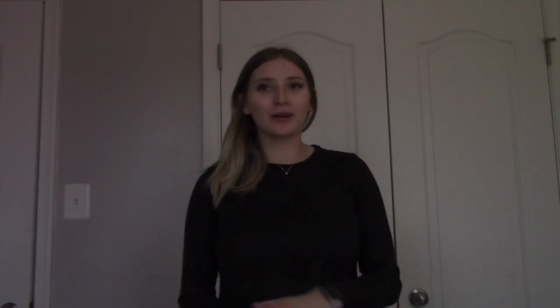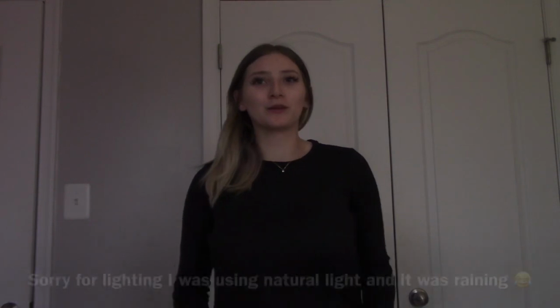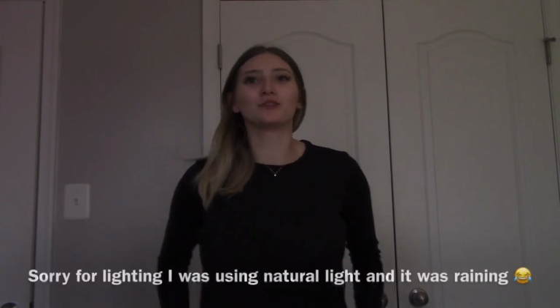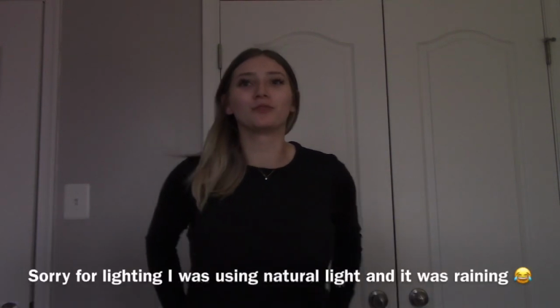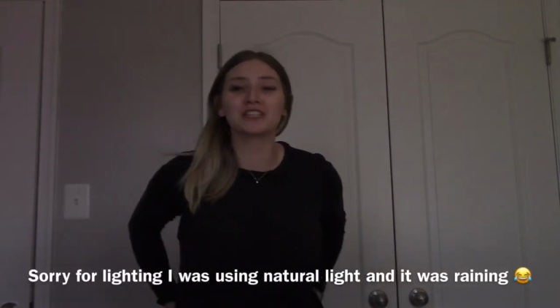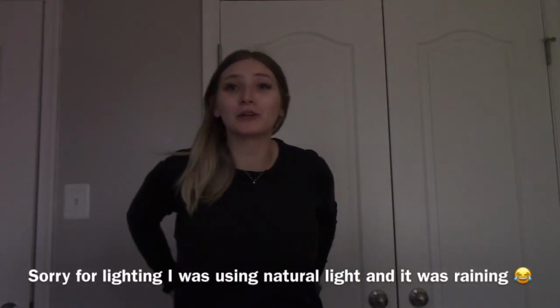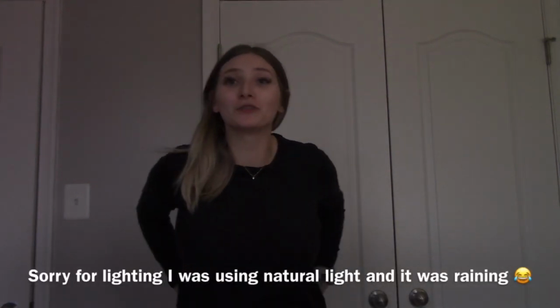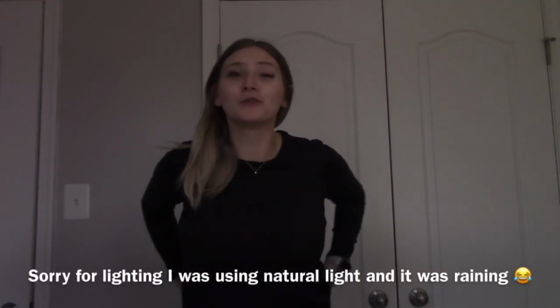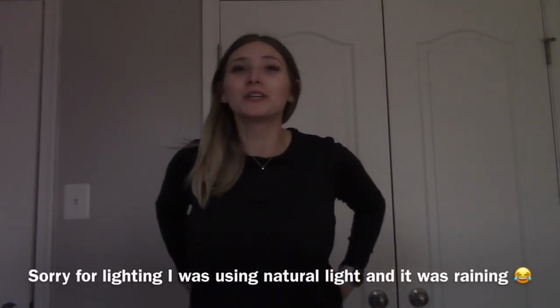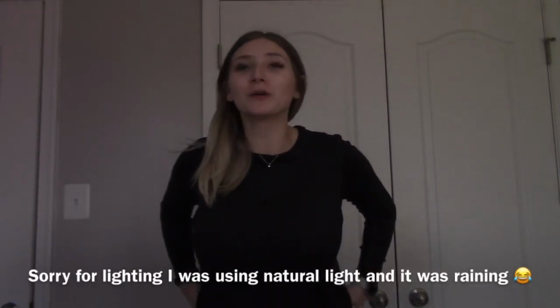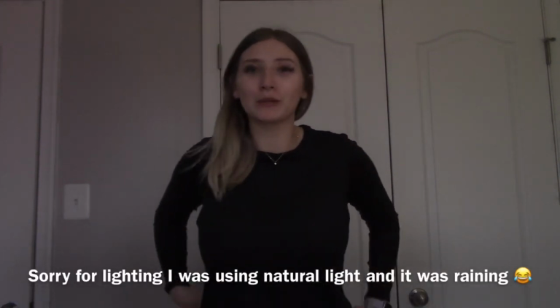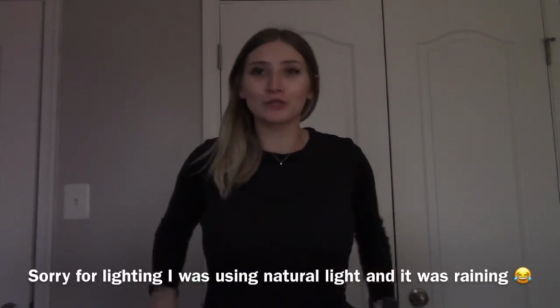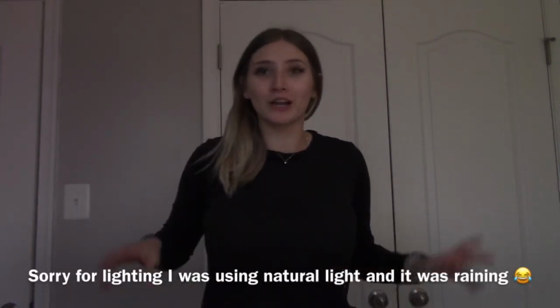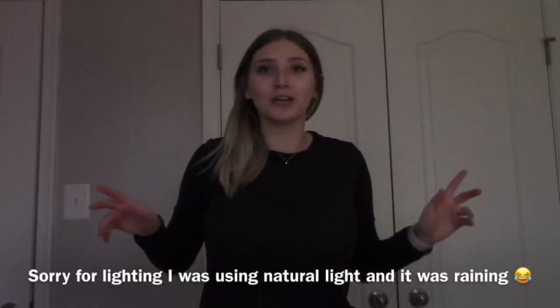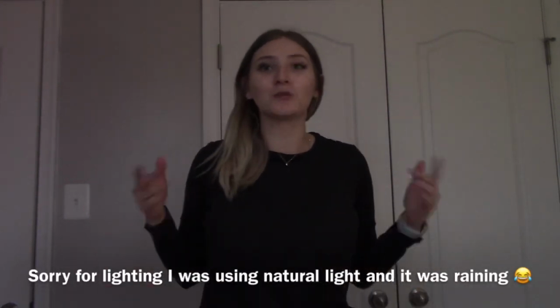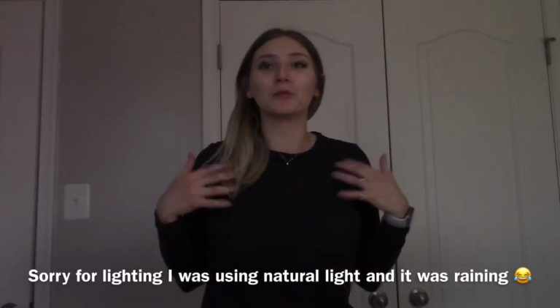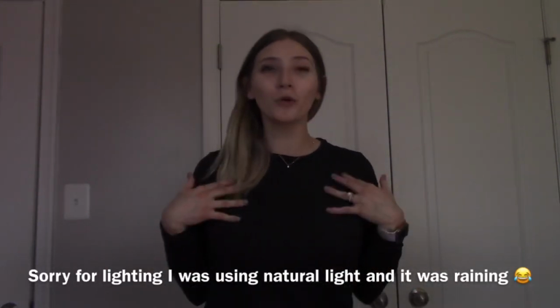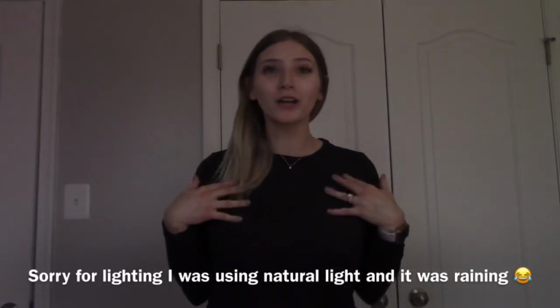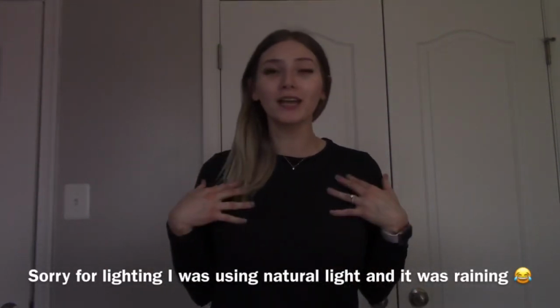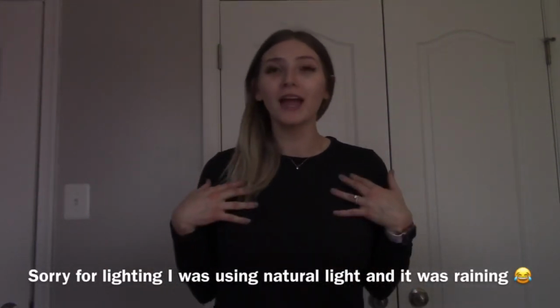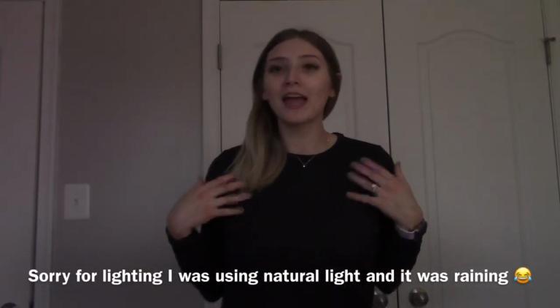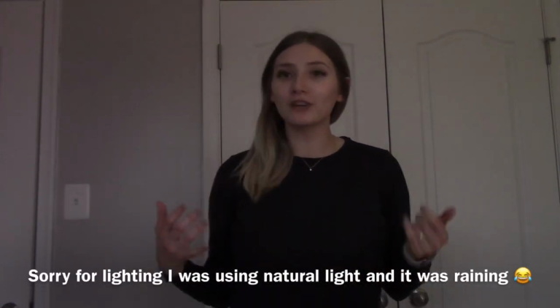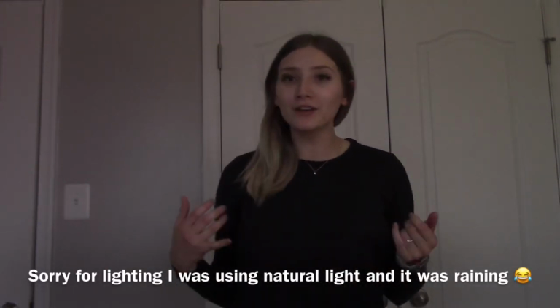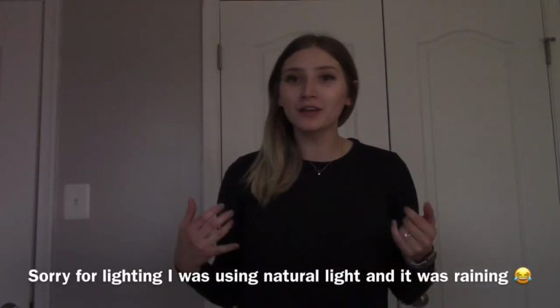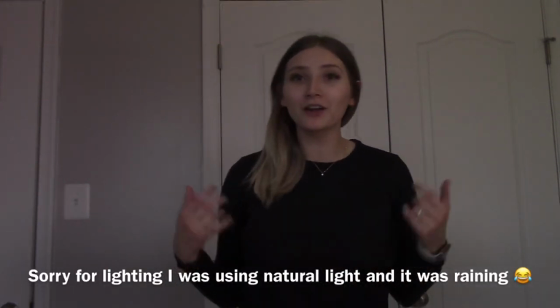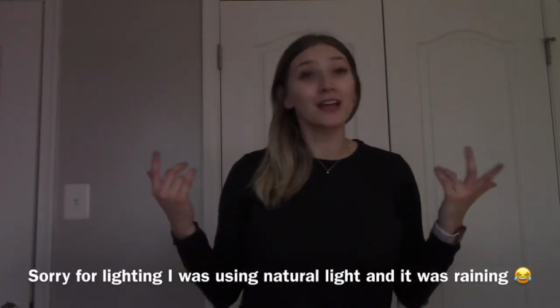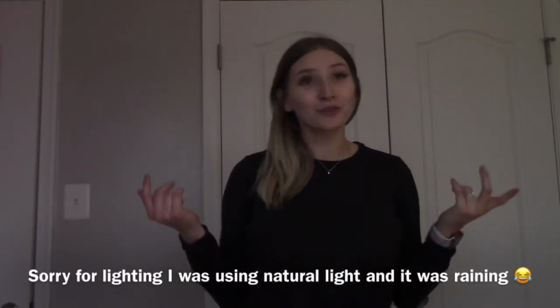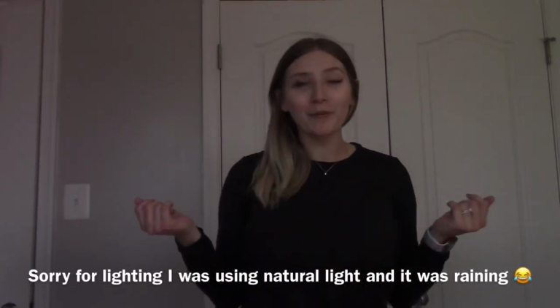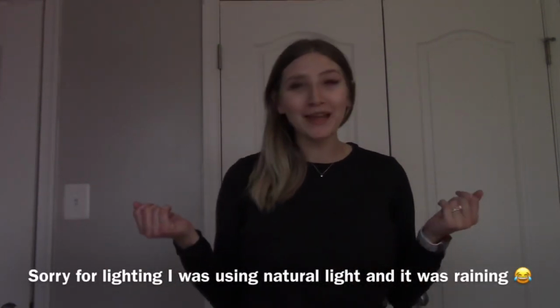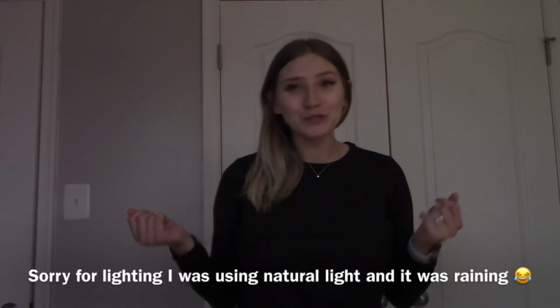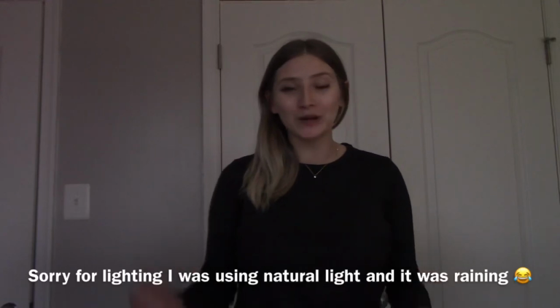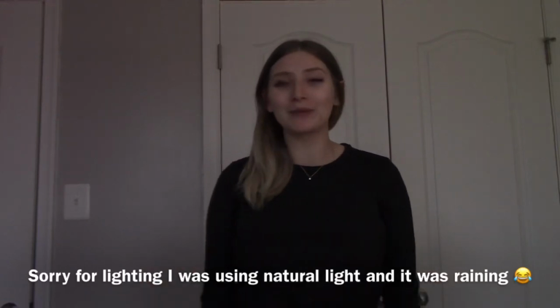Hi guys, welcome to my YouTube vlog channel. If you're new here, what's up, what's good, how you doing? I'm Courtney. If you're not new here, thanks for coming back and joining me.